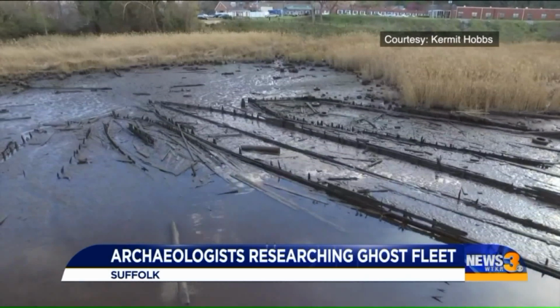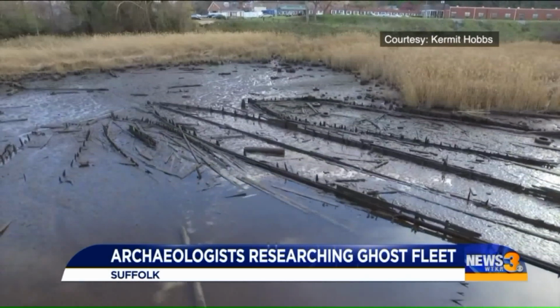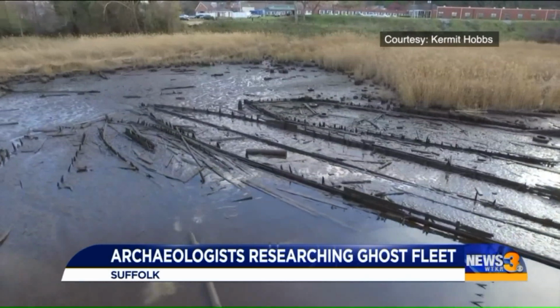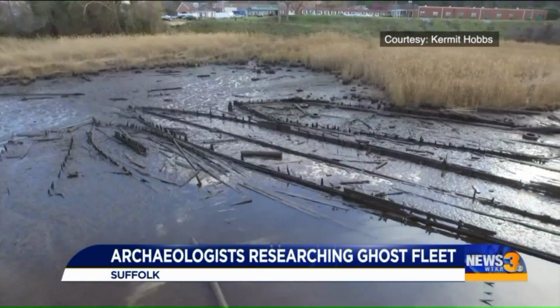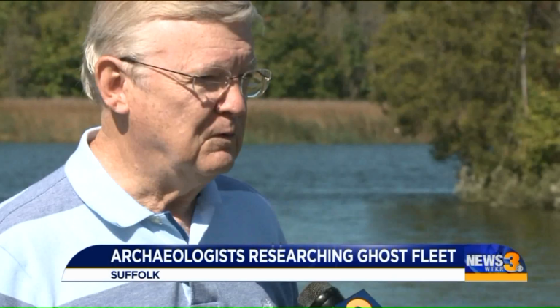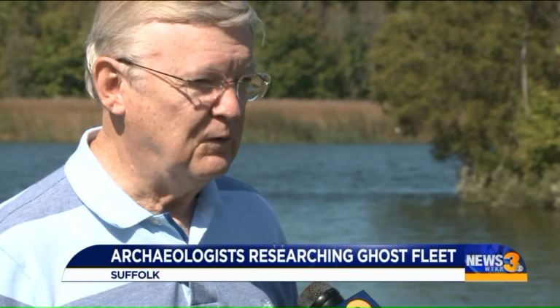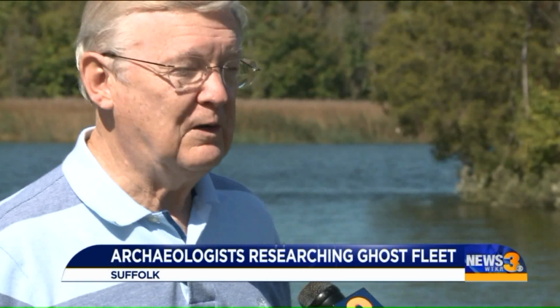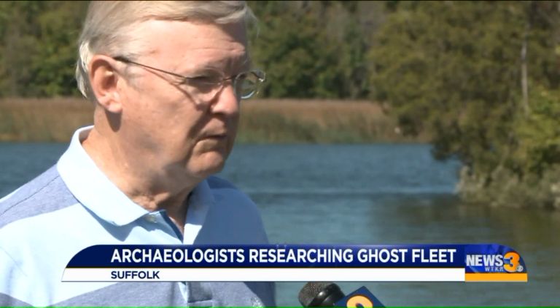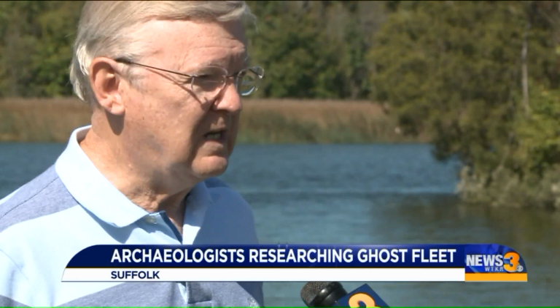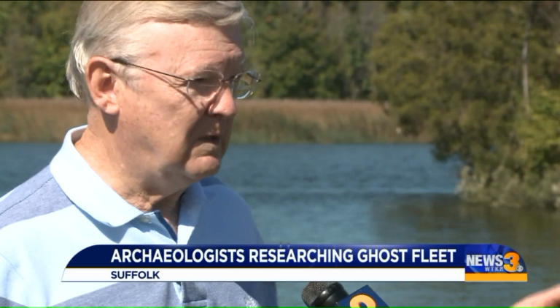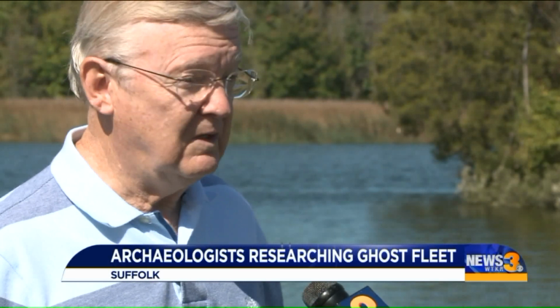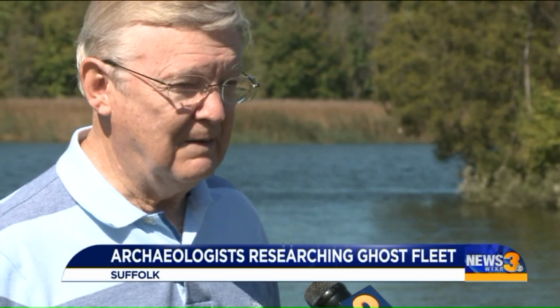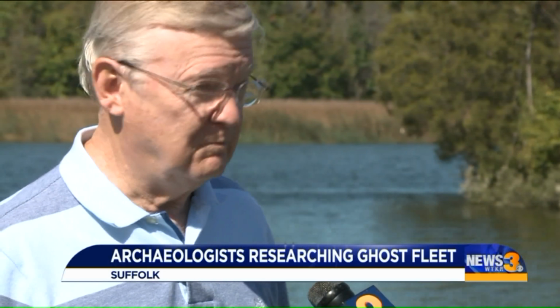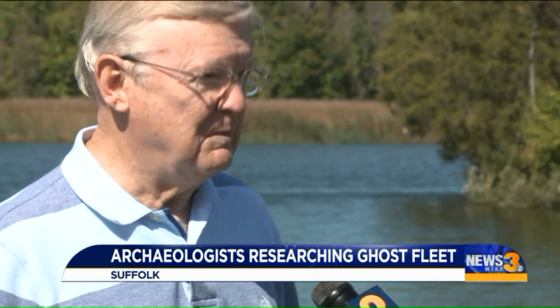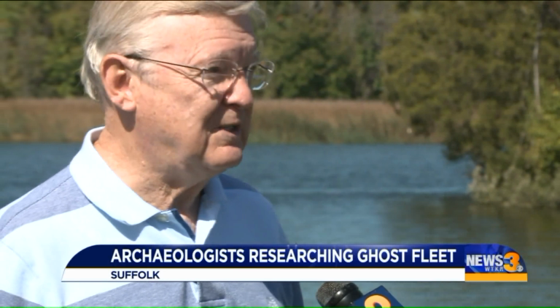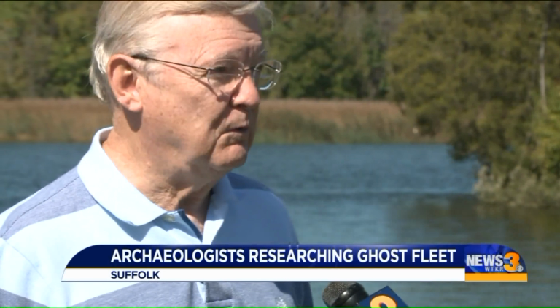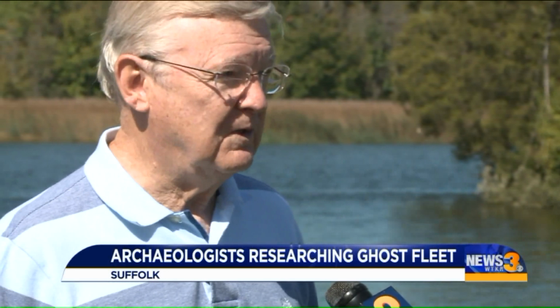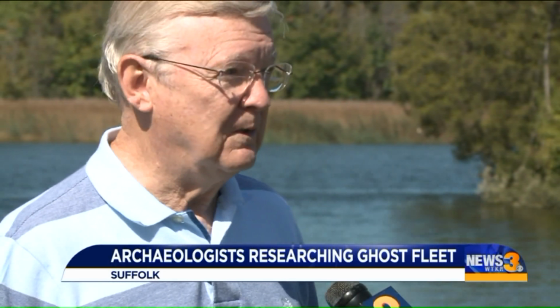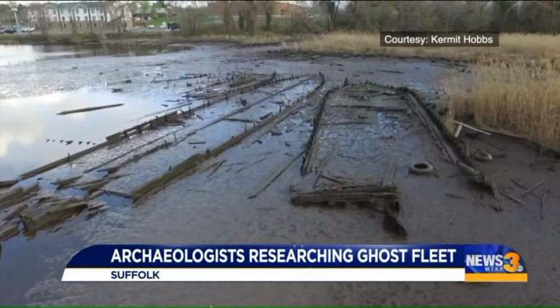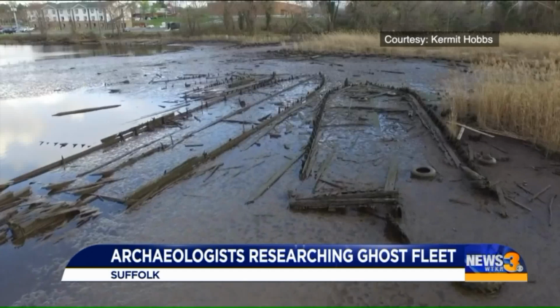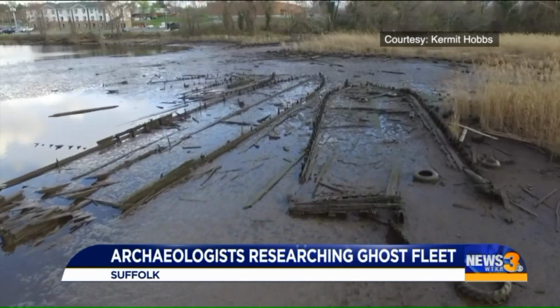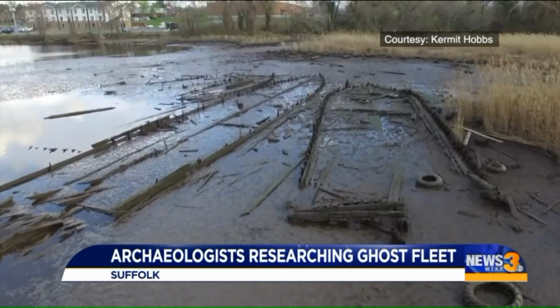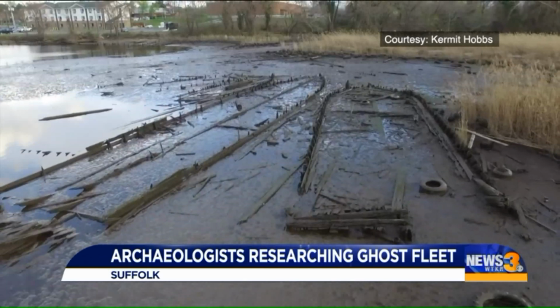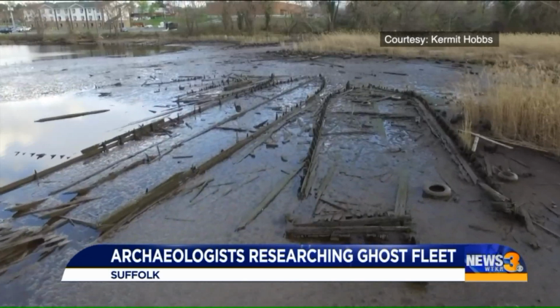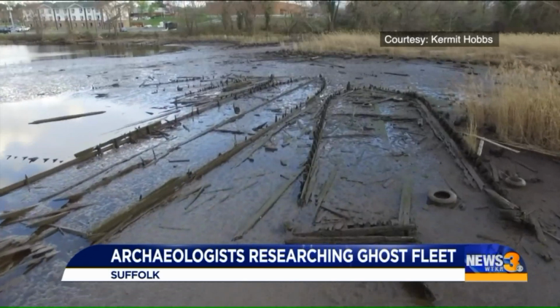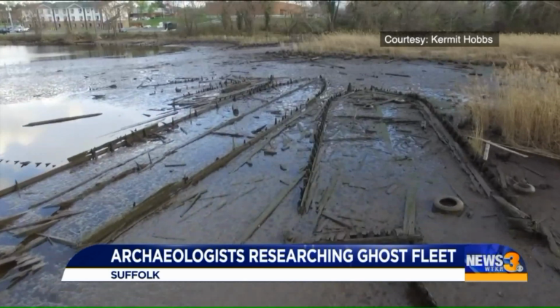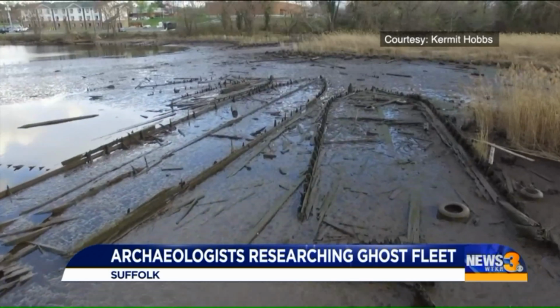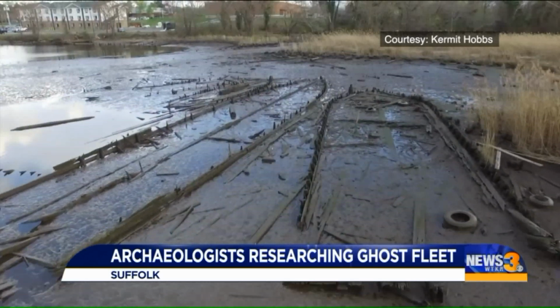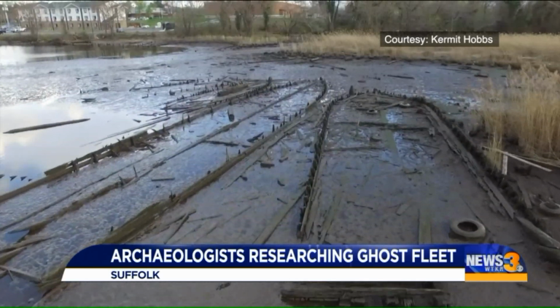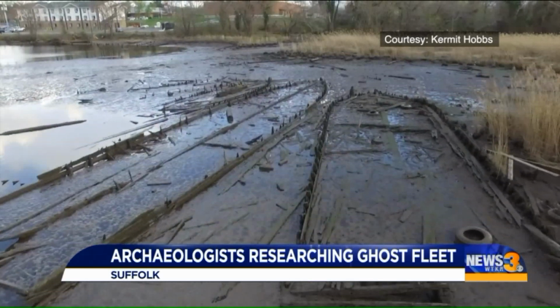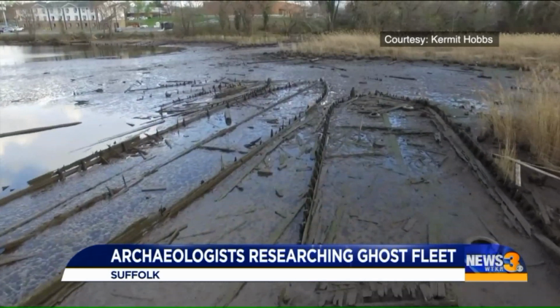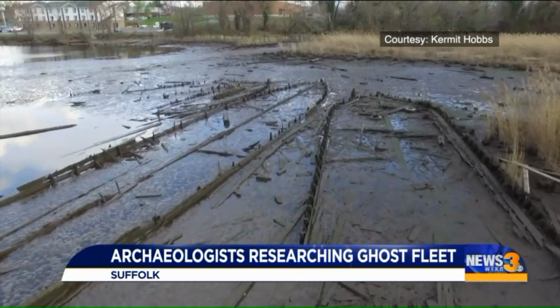I went and got my drone, flew out over top of it, and I was amazed at what we saw. This is what Hobbs saw from a bird's eye view.